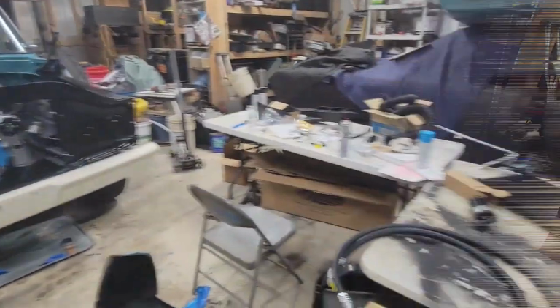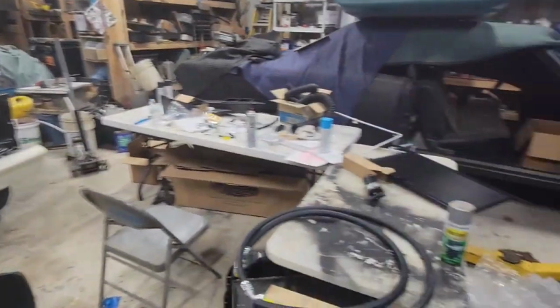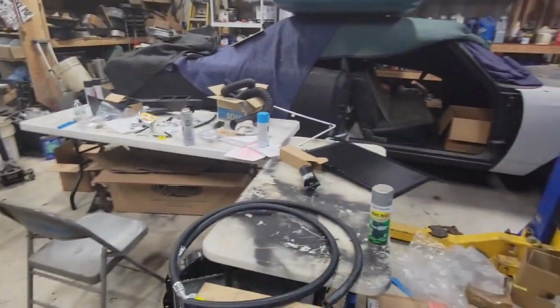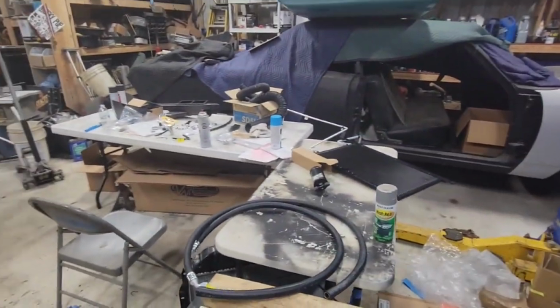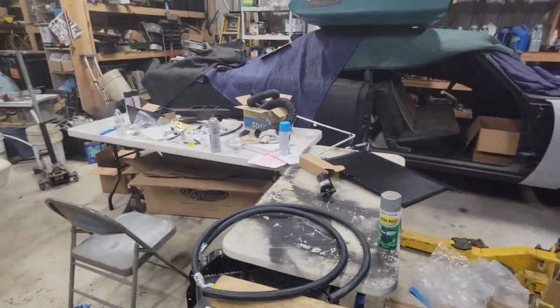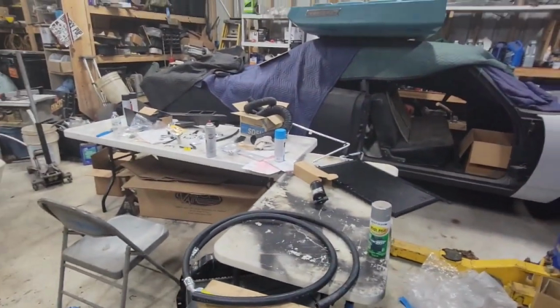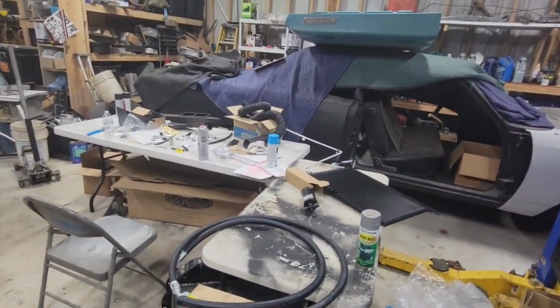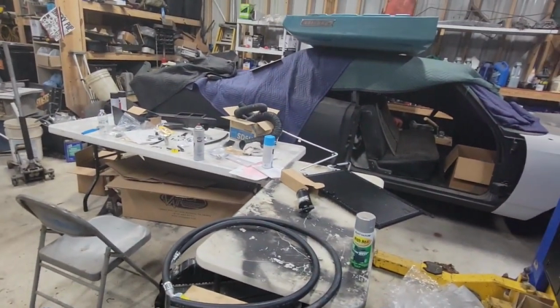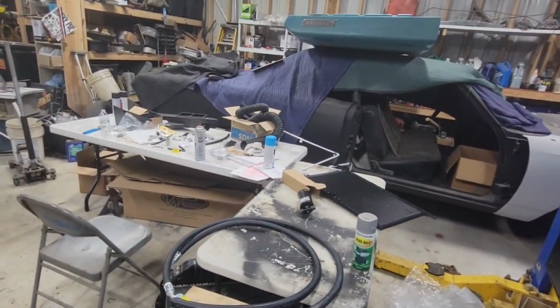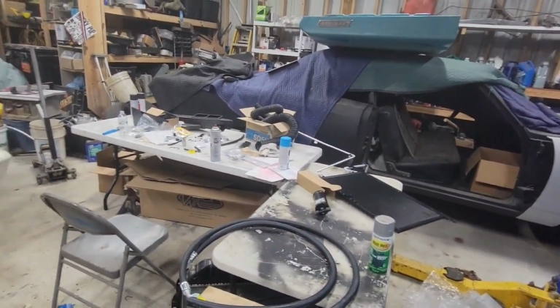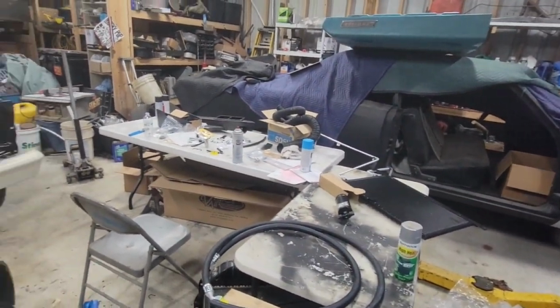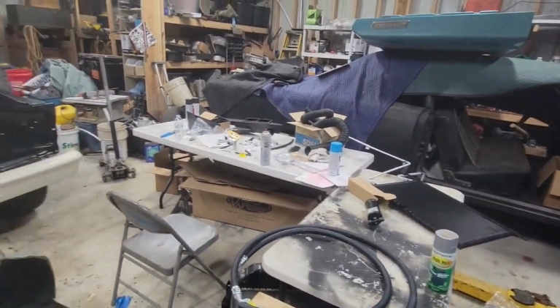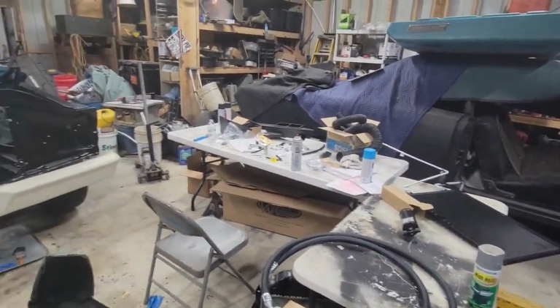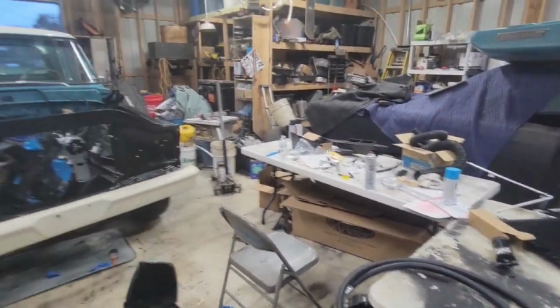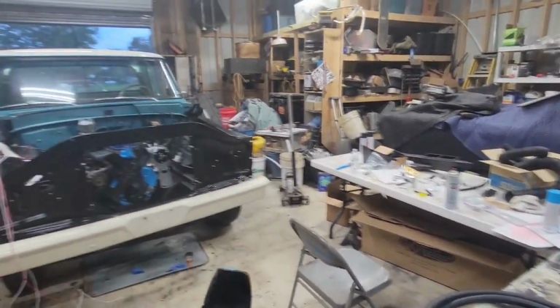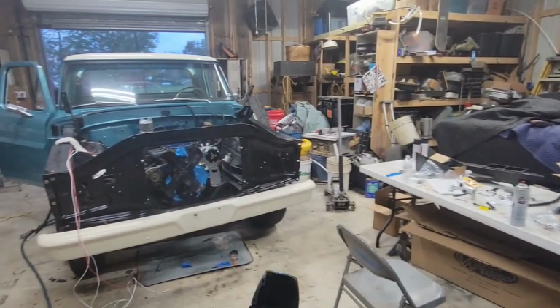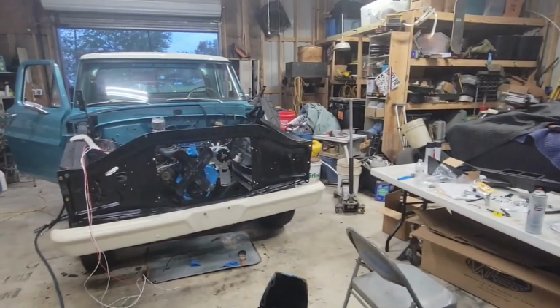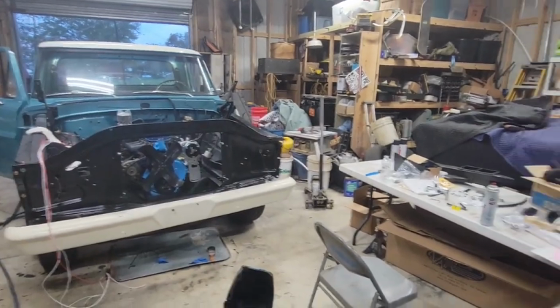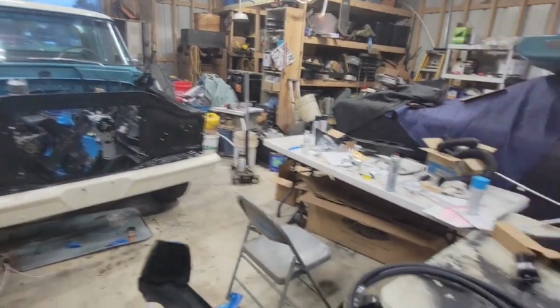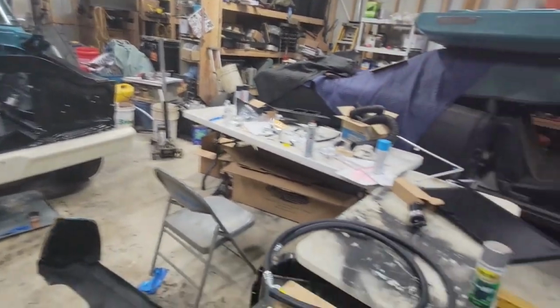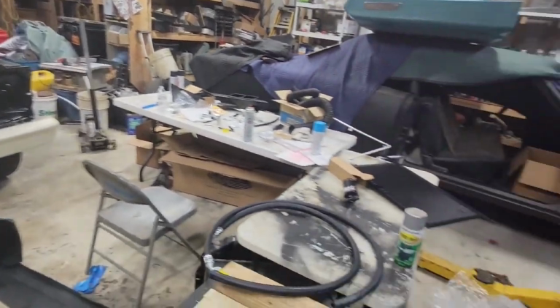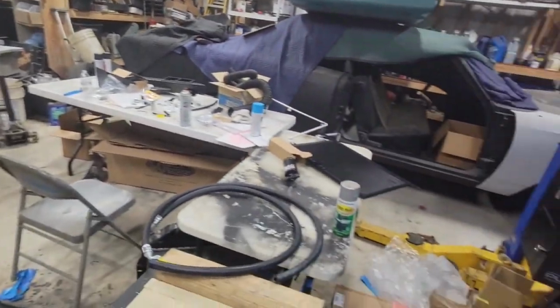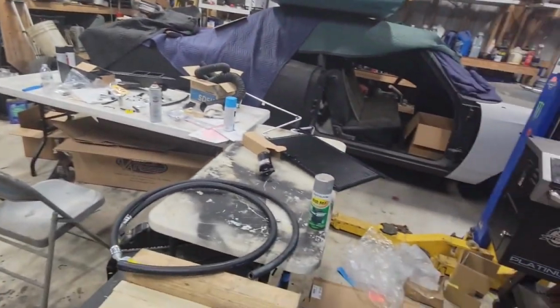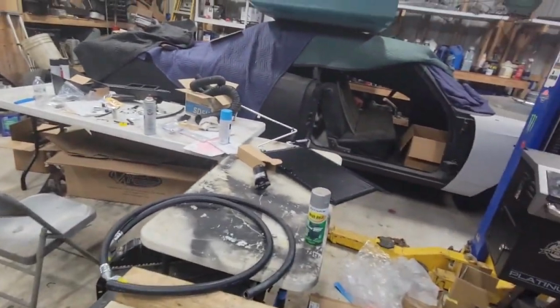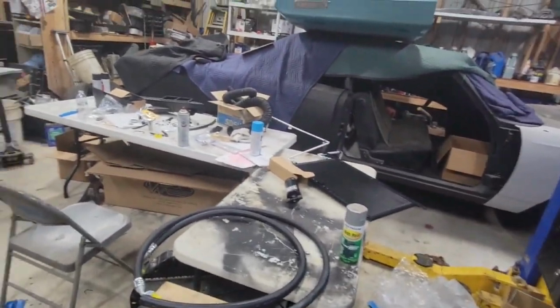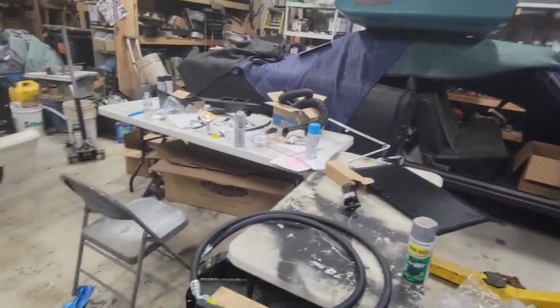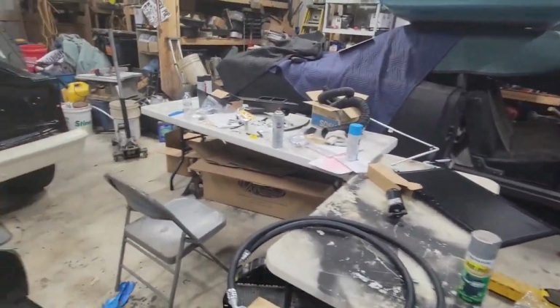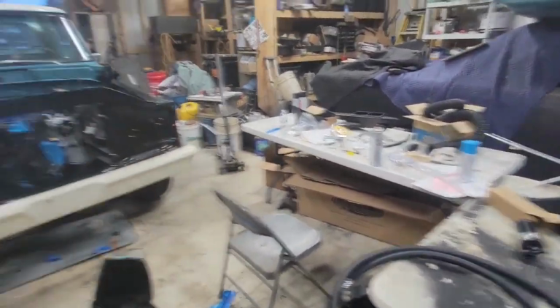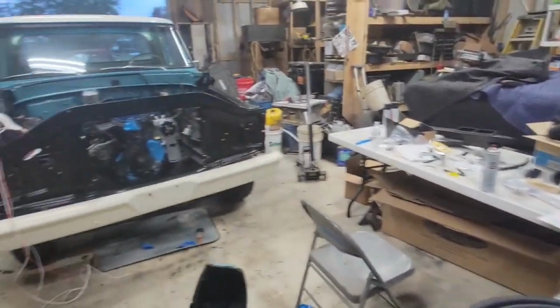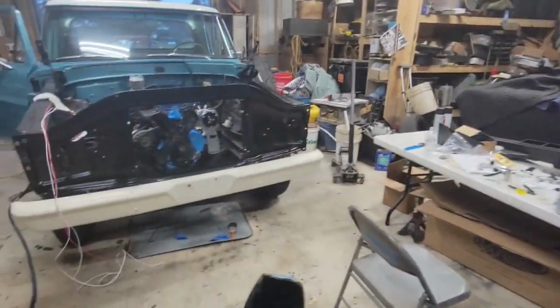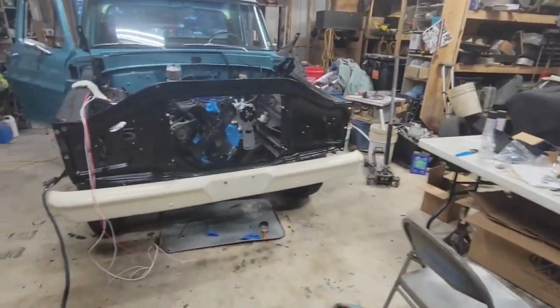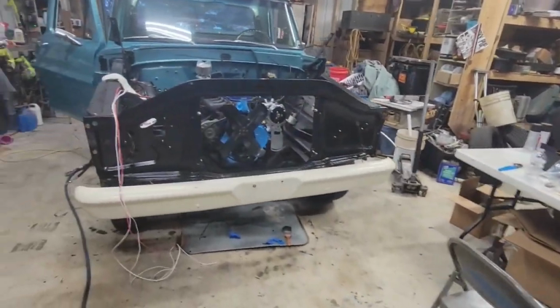It's been a long day, but there's more parts on the truck than there is on the table, so that's a good sign.